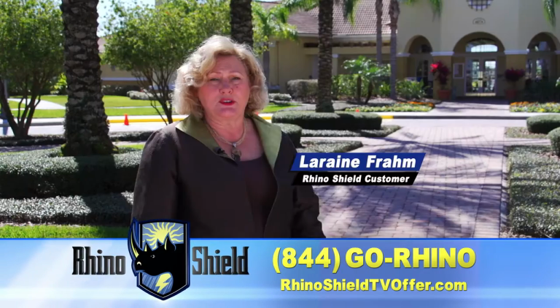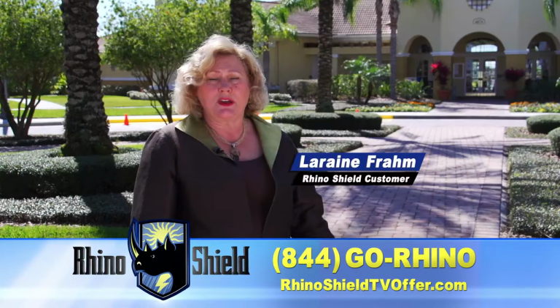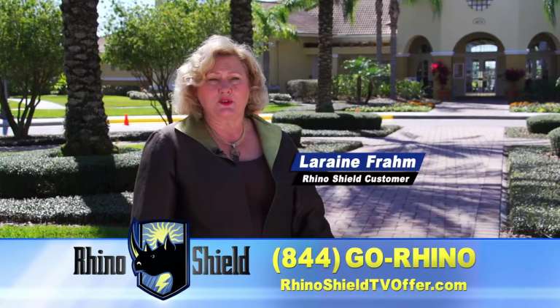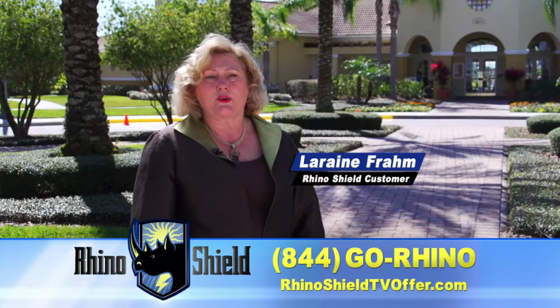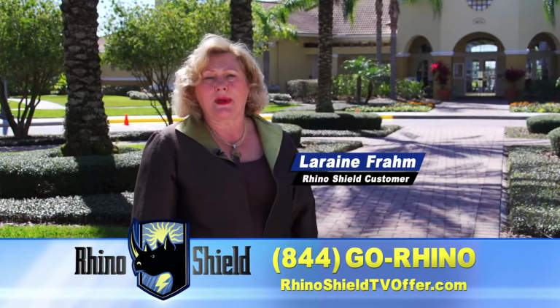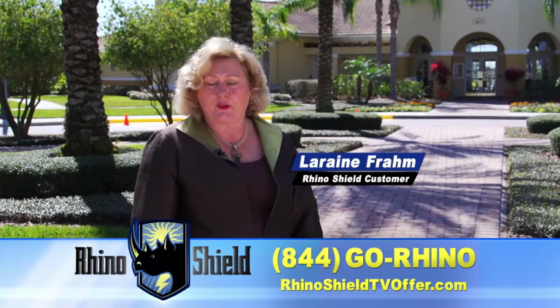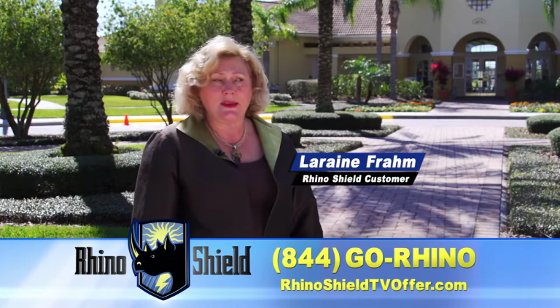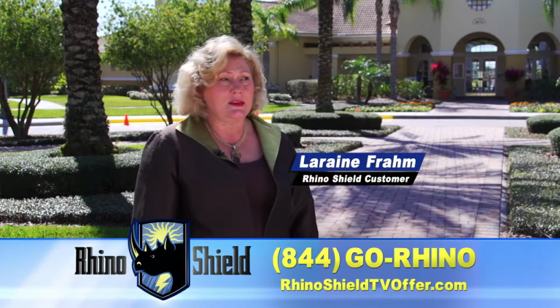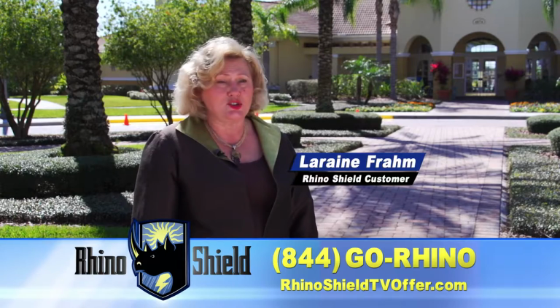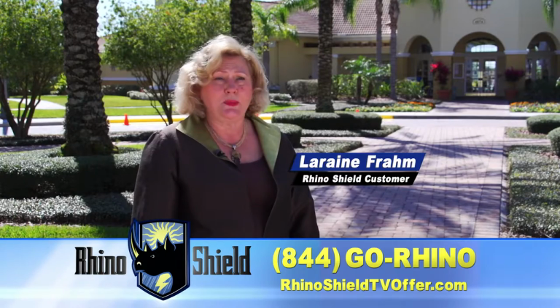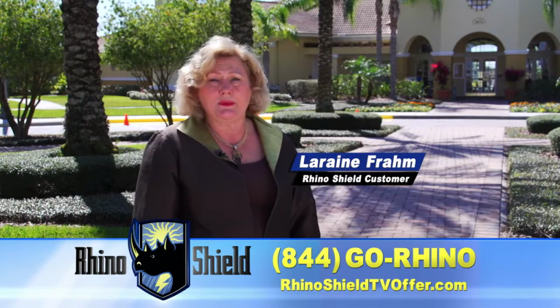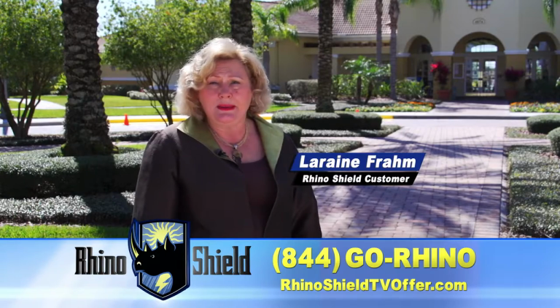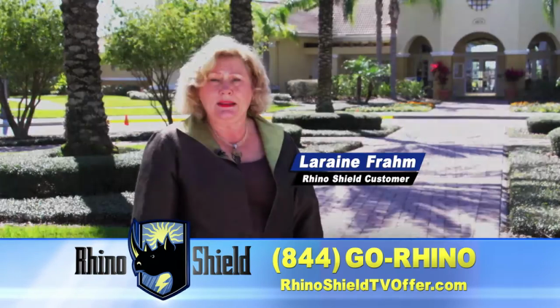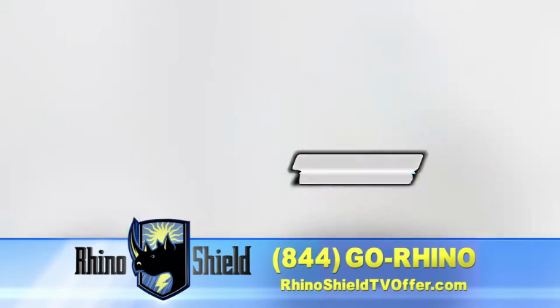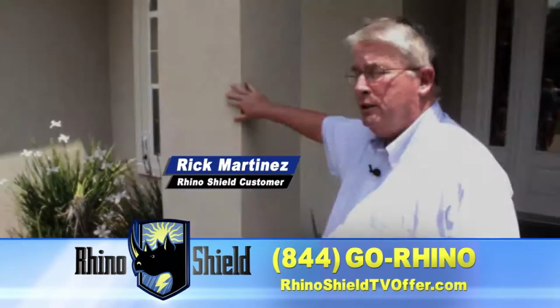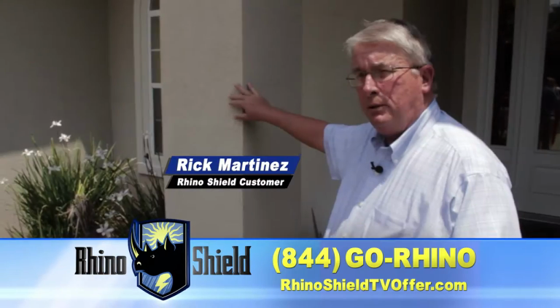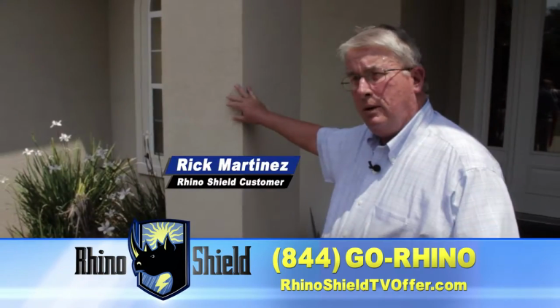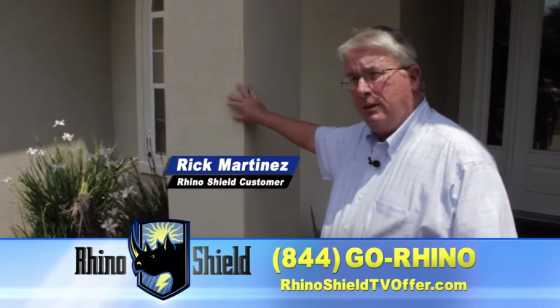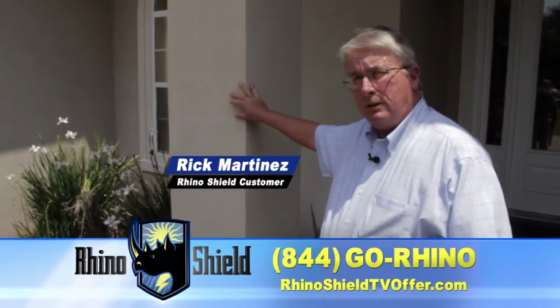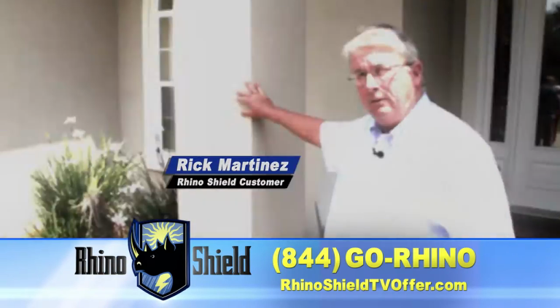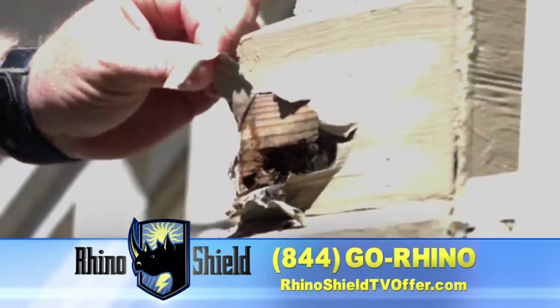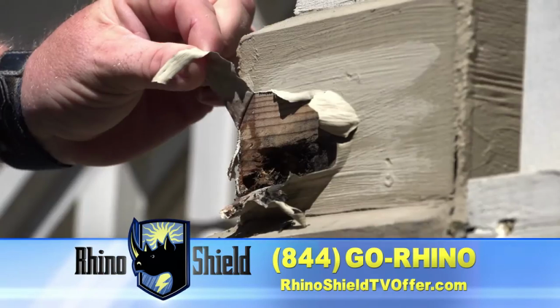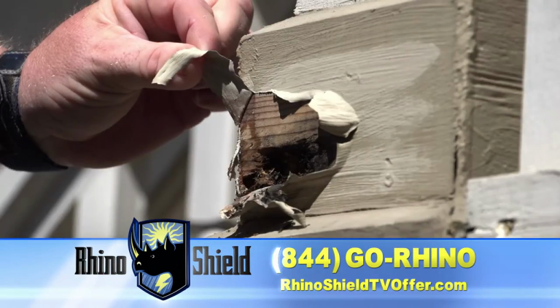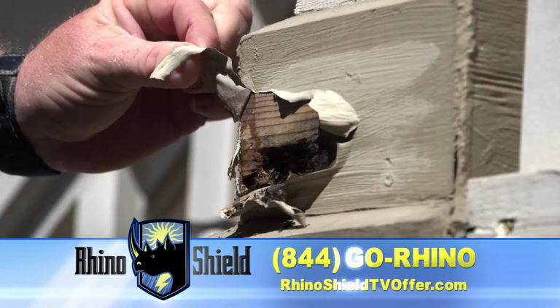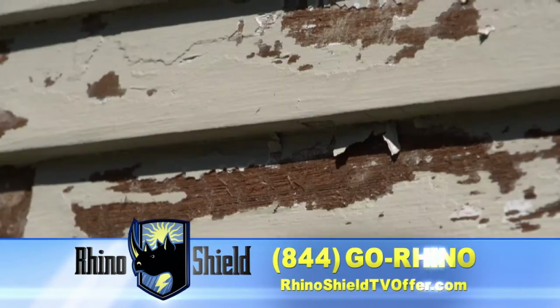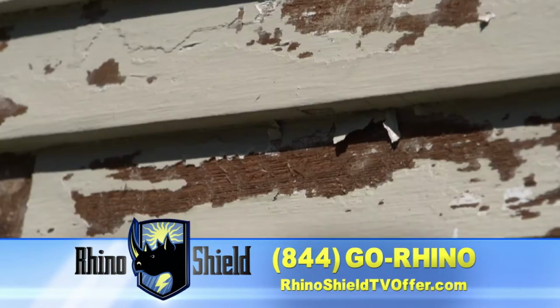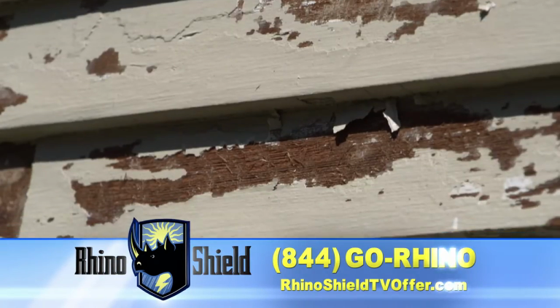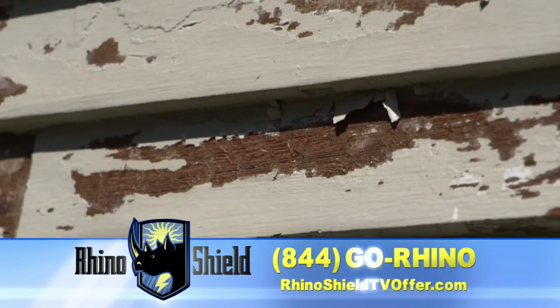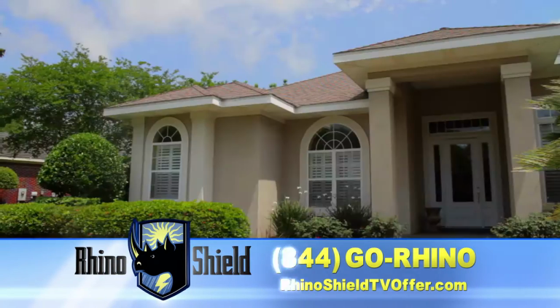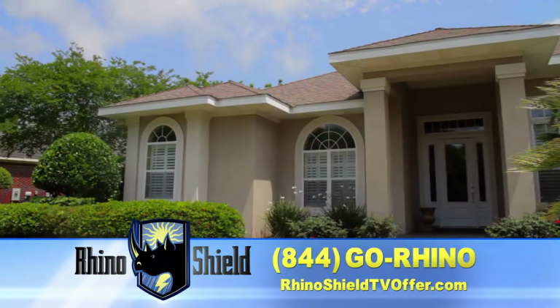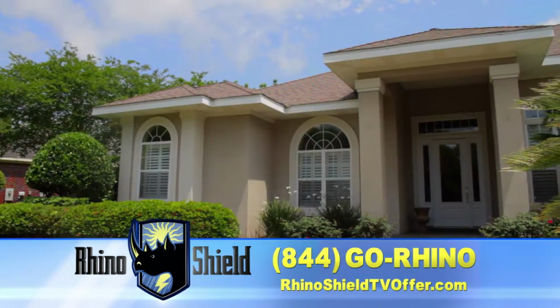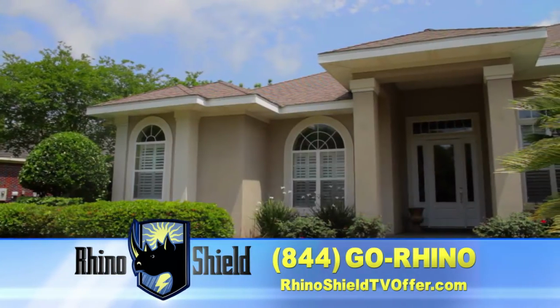We don't have to worry about cracking and chipping and peeling. And this has been 12 years ago. Where a lot of paint blisters and cracks, this doesn't.